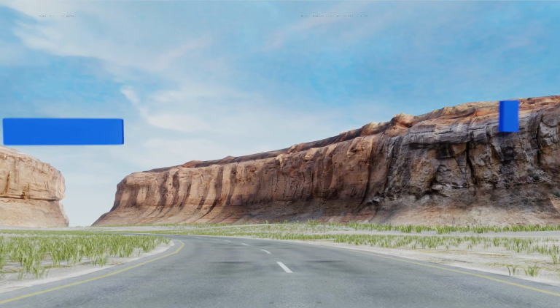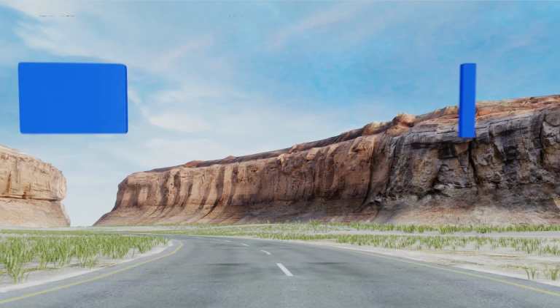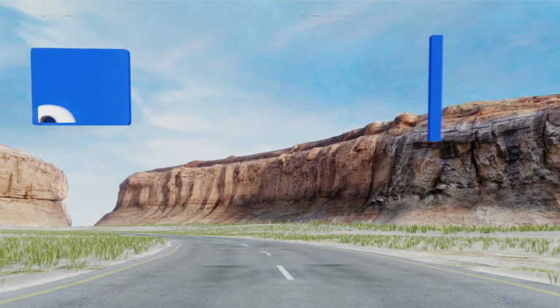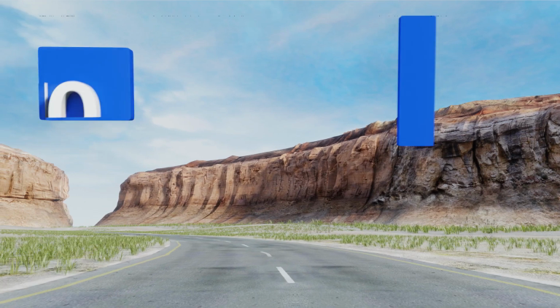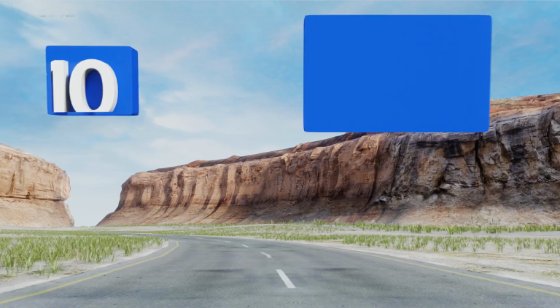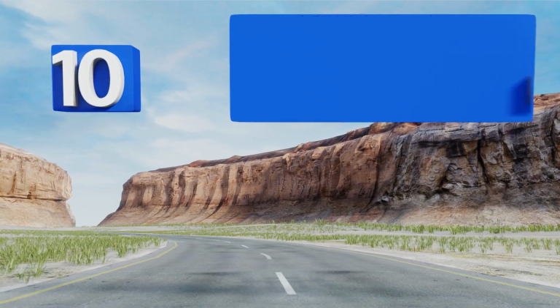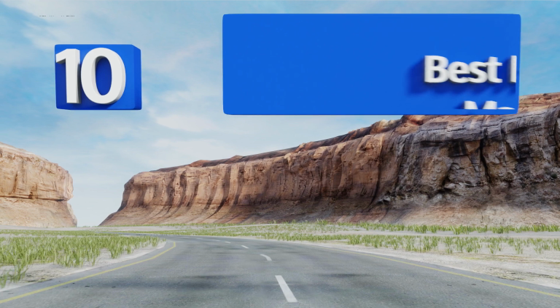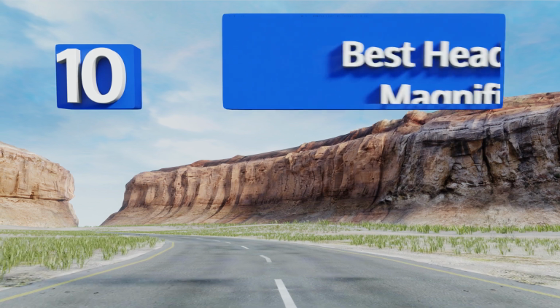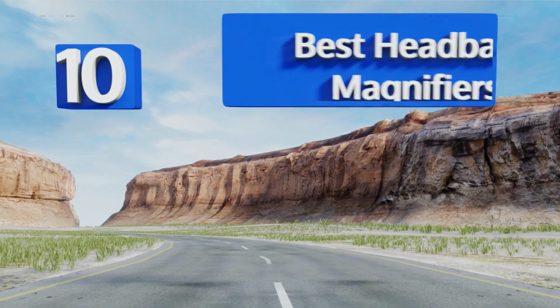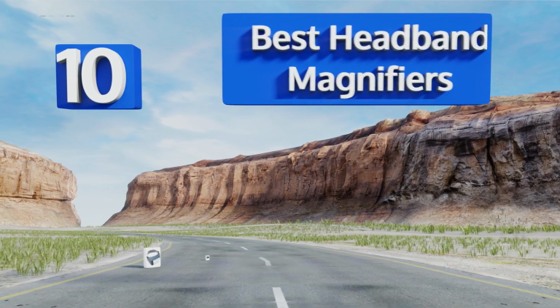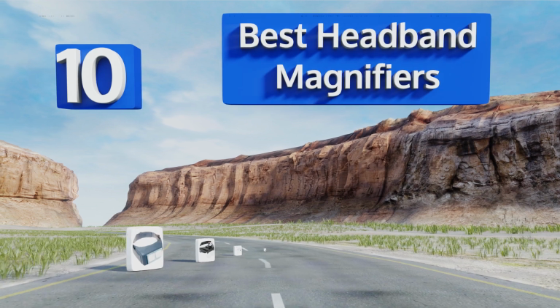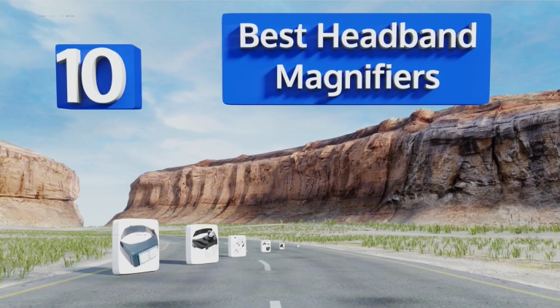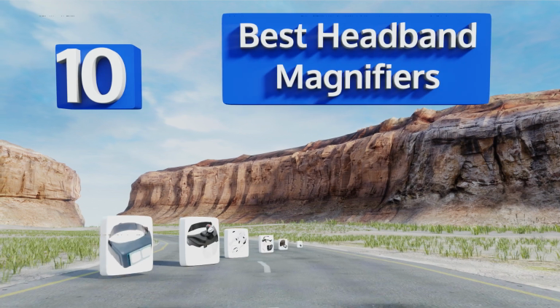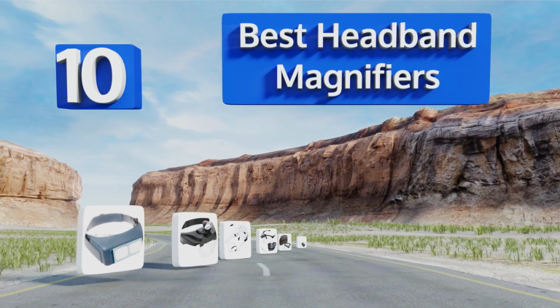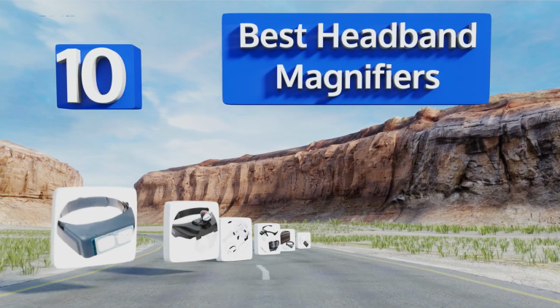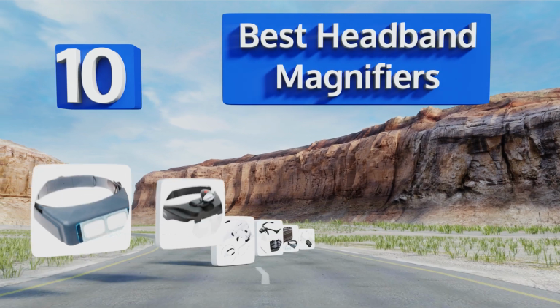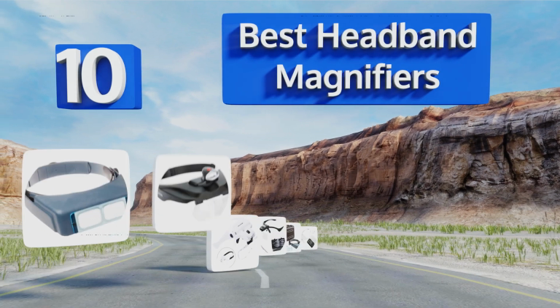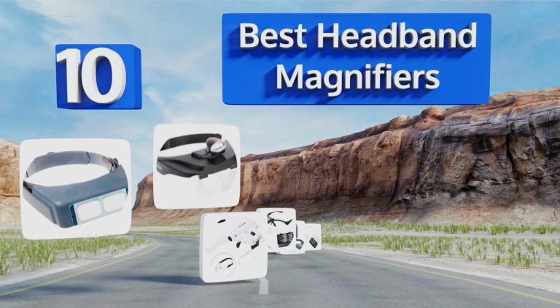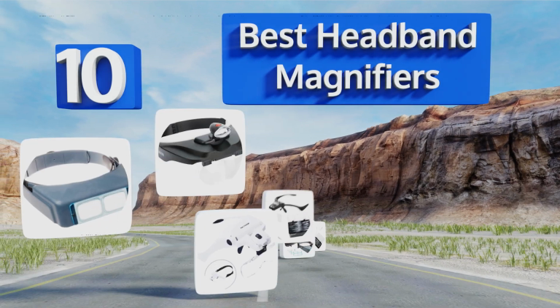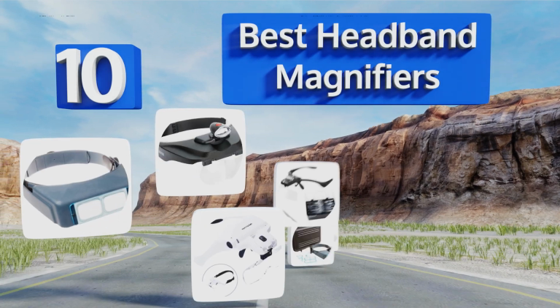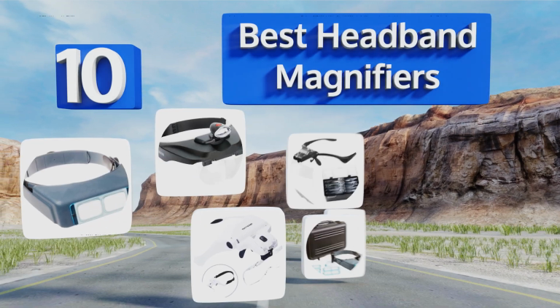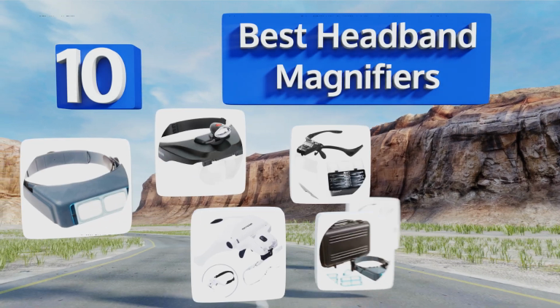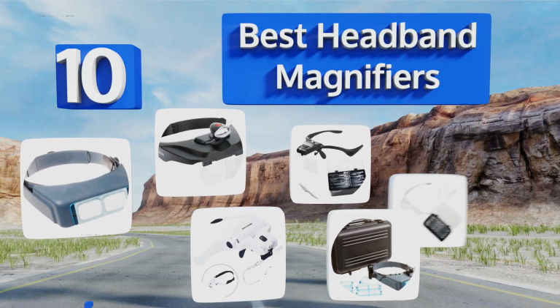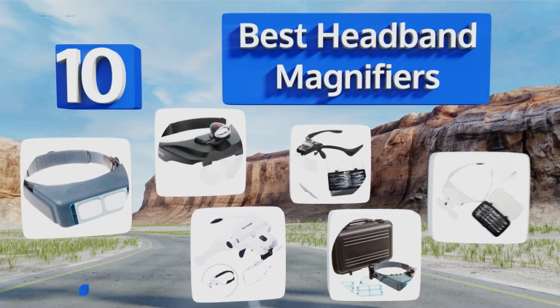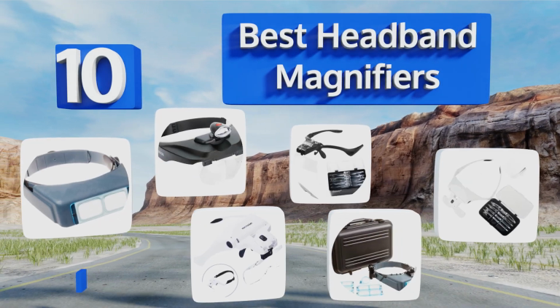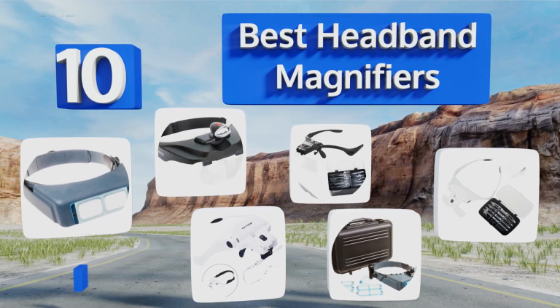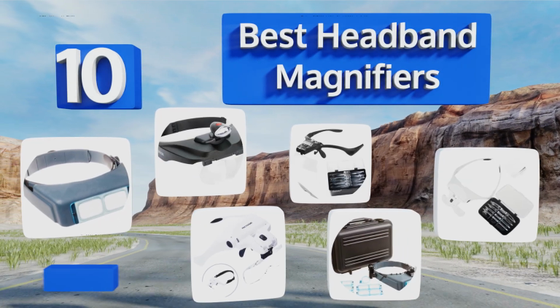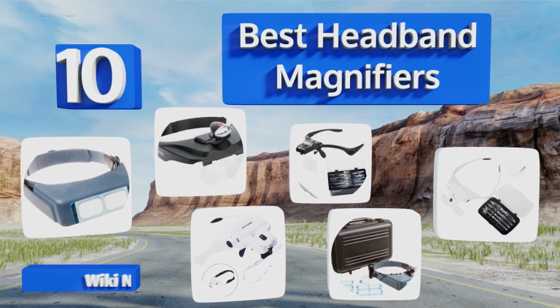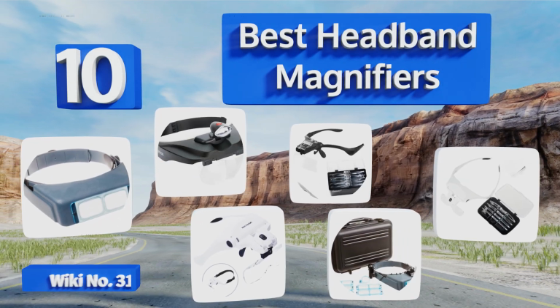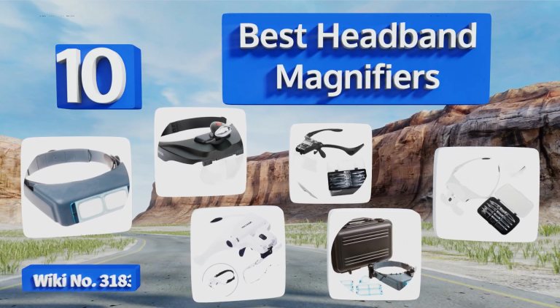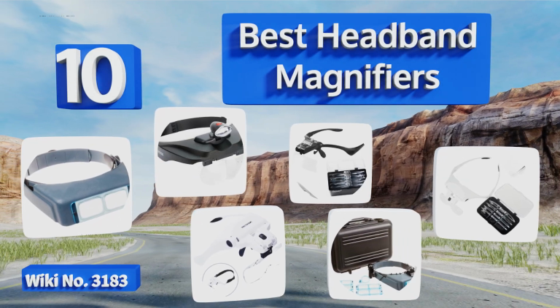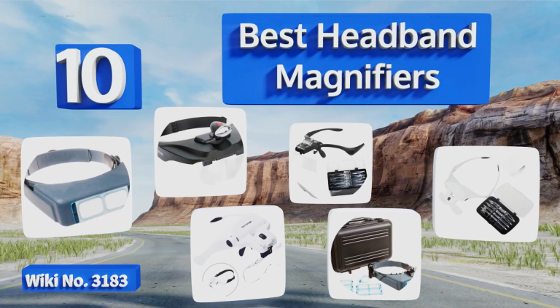EasyVid presents the 10 best headband magnifiers. Let's get started with the list.